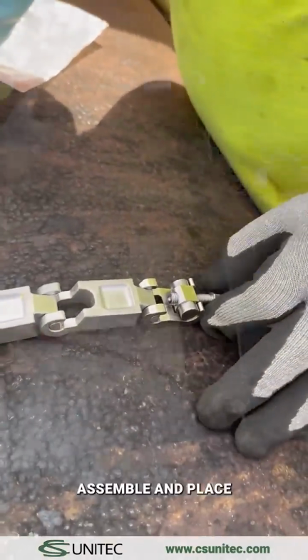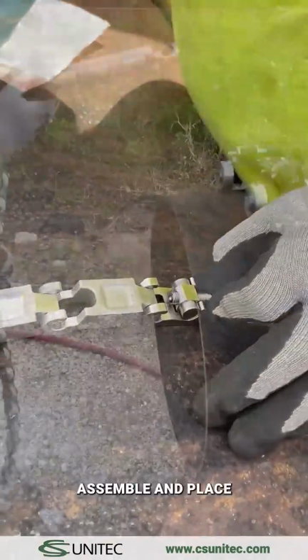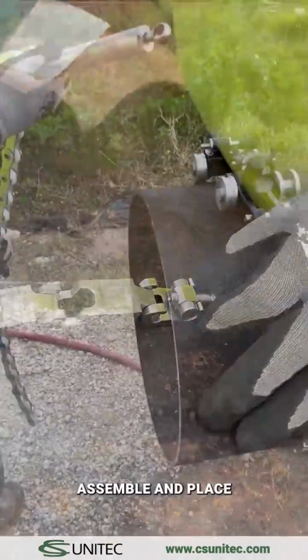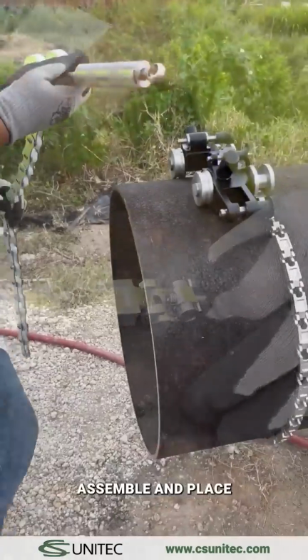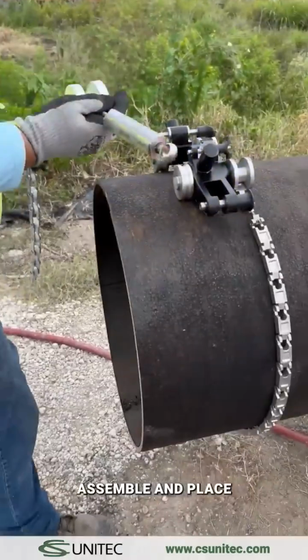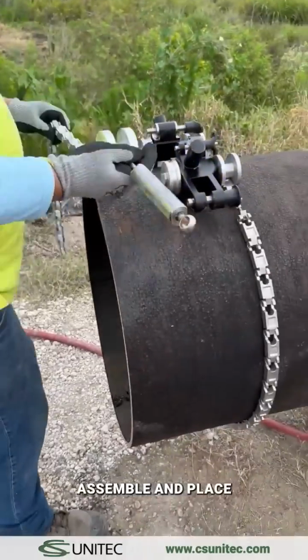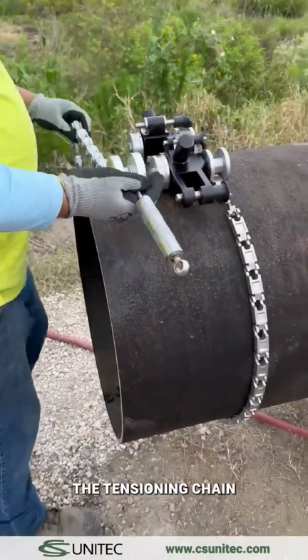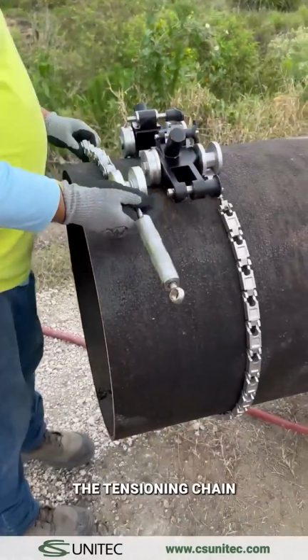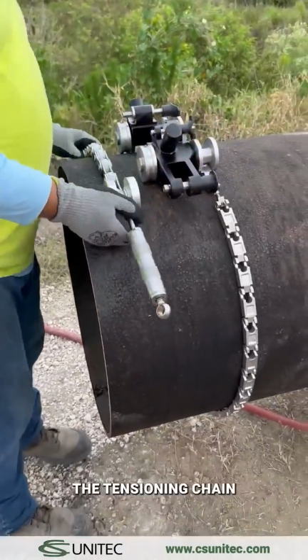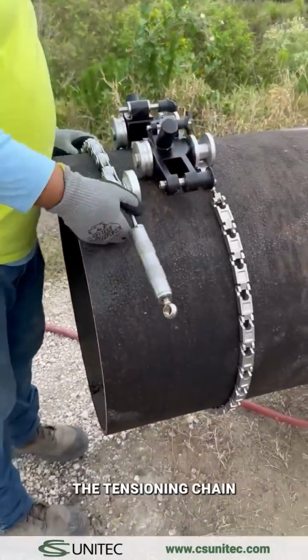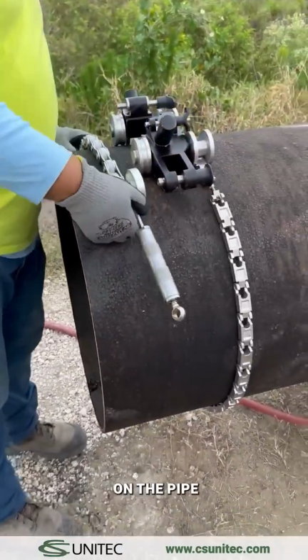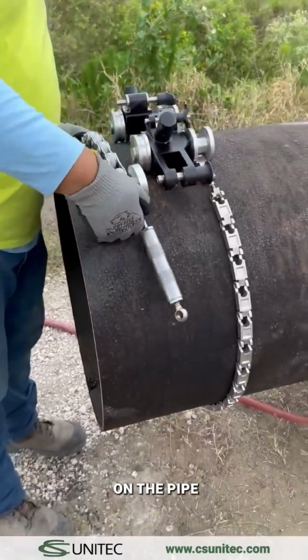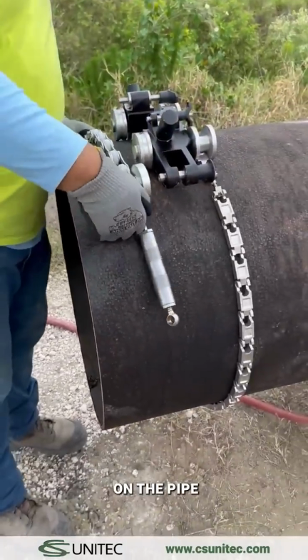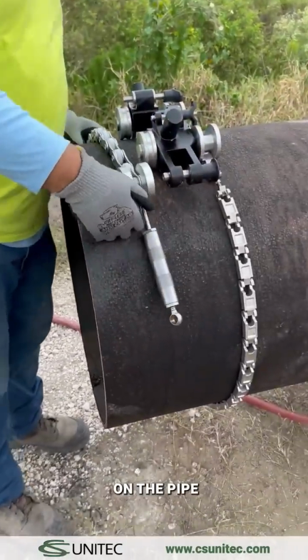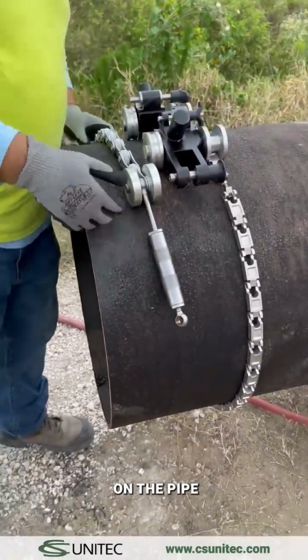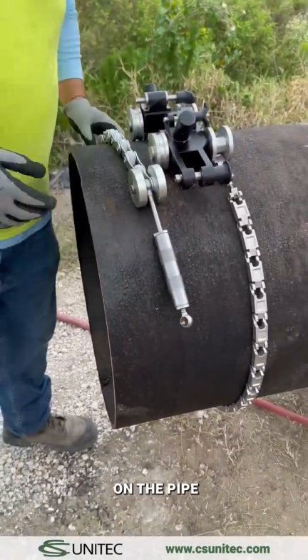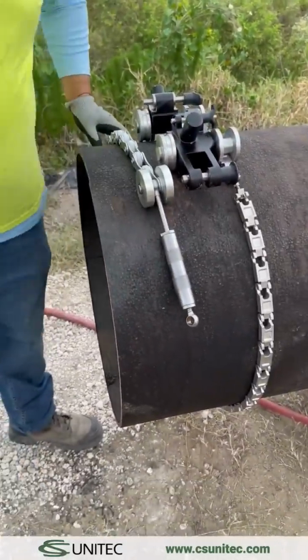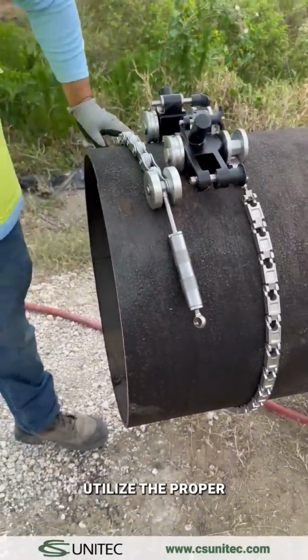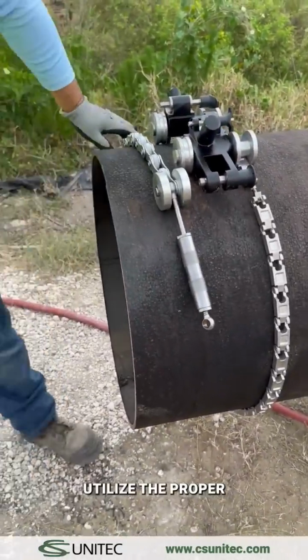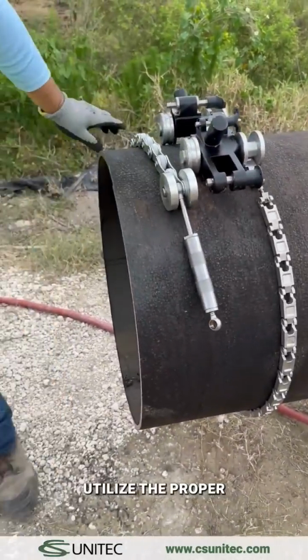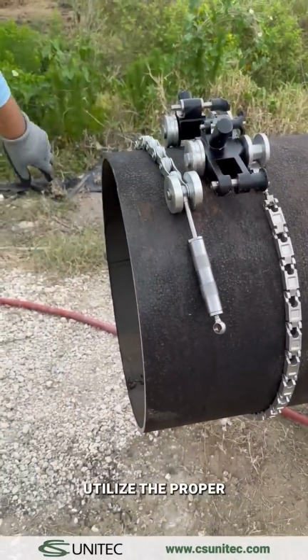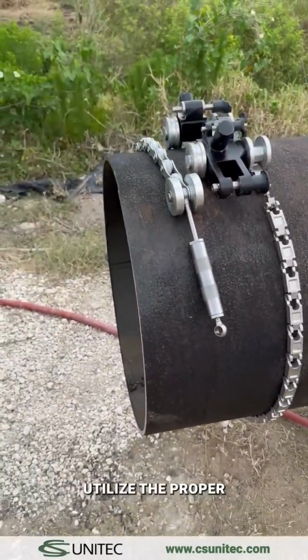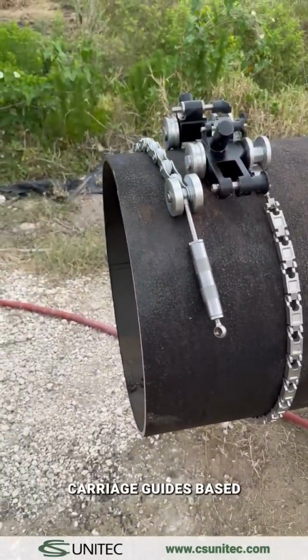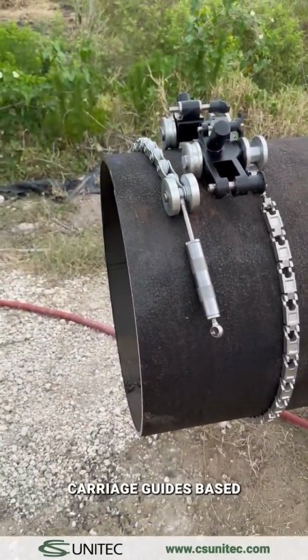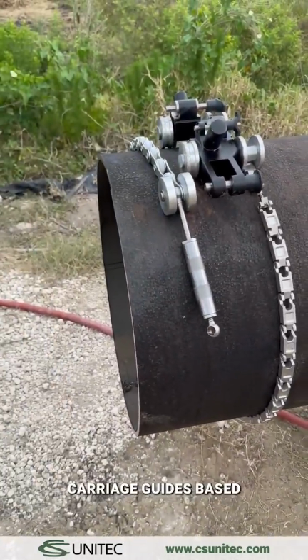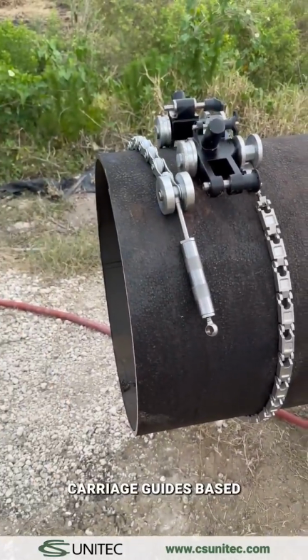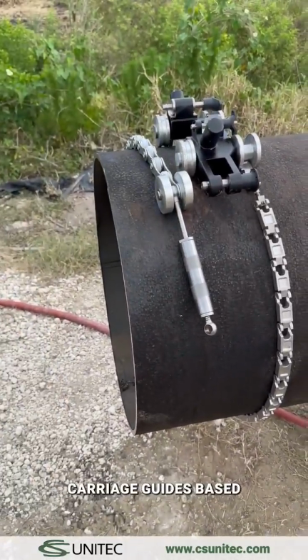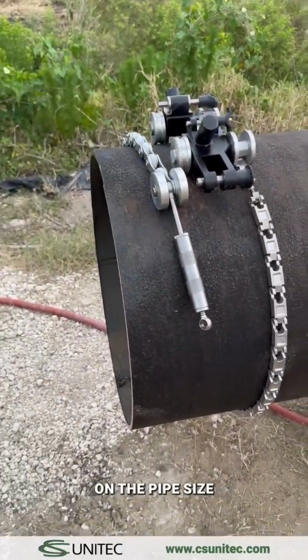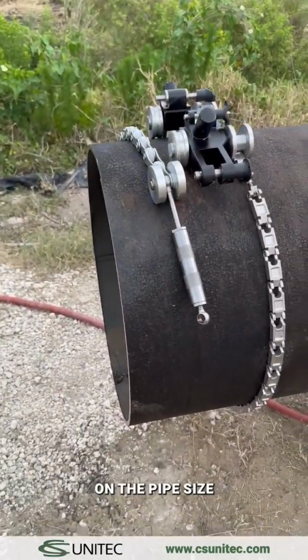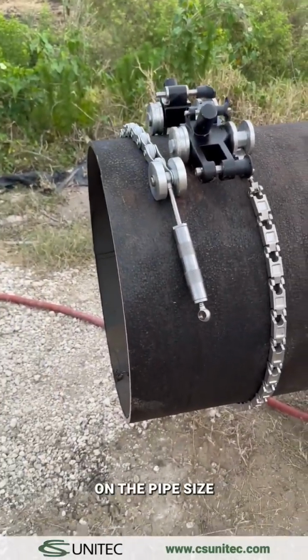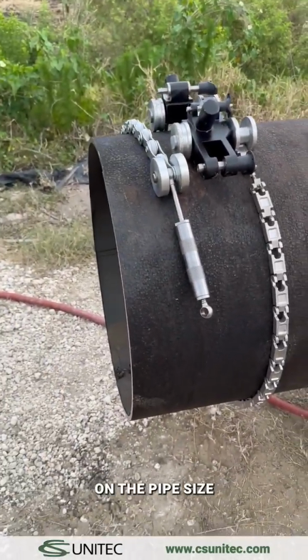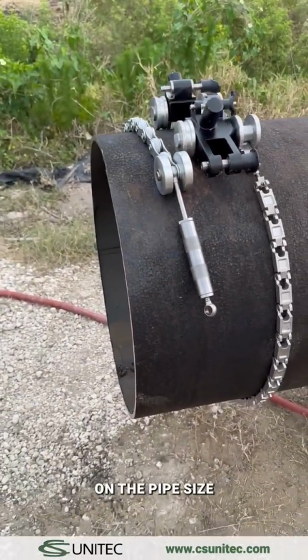Assemble and place the tensioning chain on the pipe. Utilize the proper carriage guides based on the pipe size.